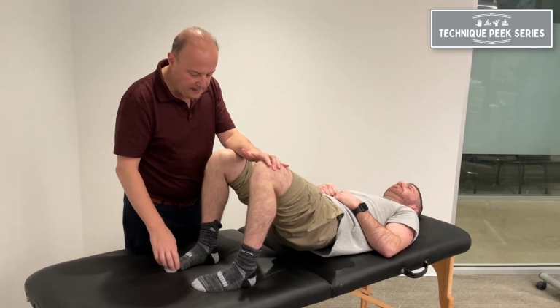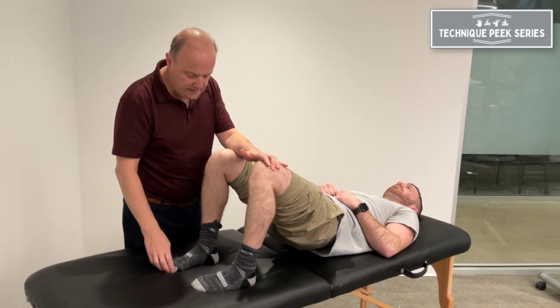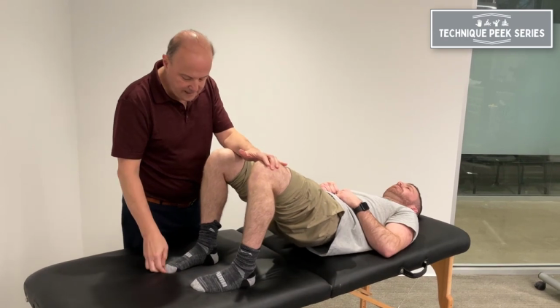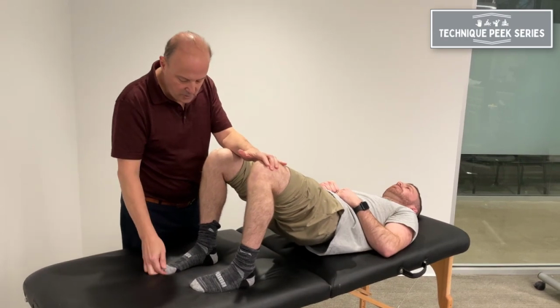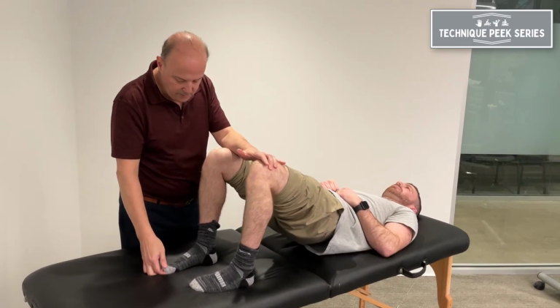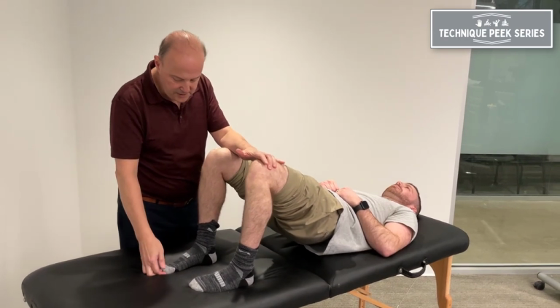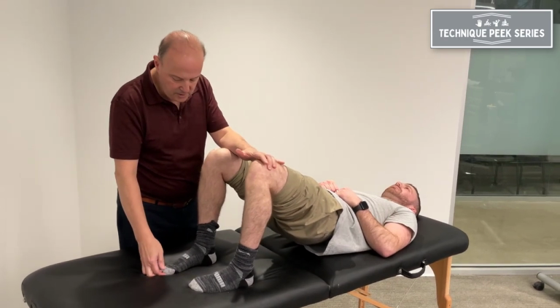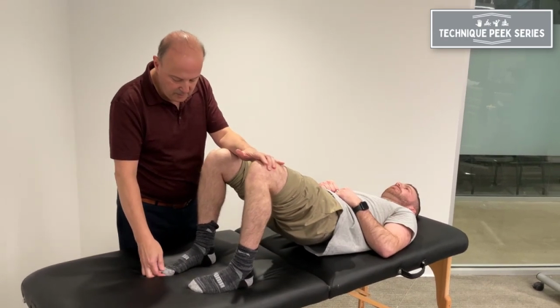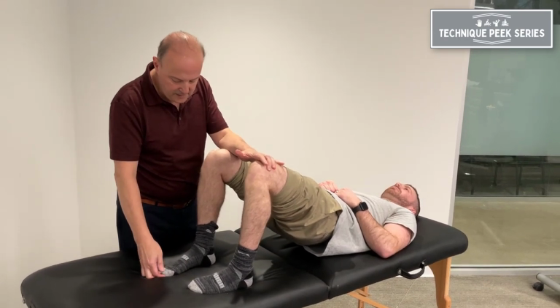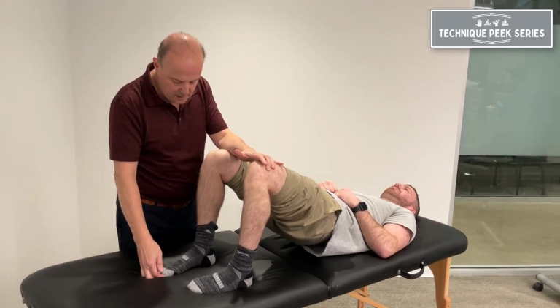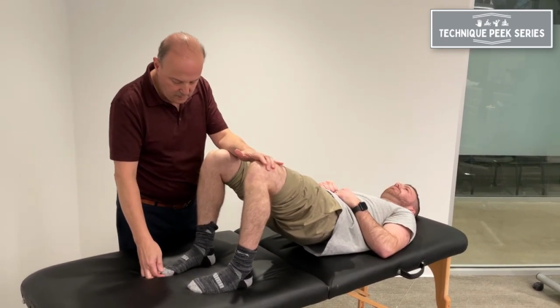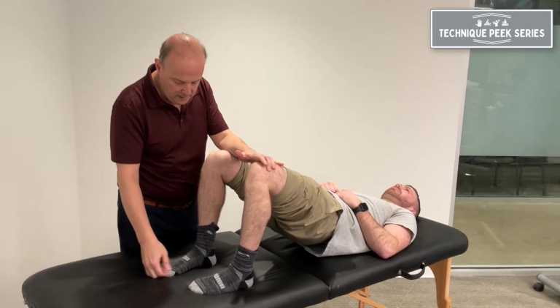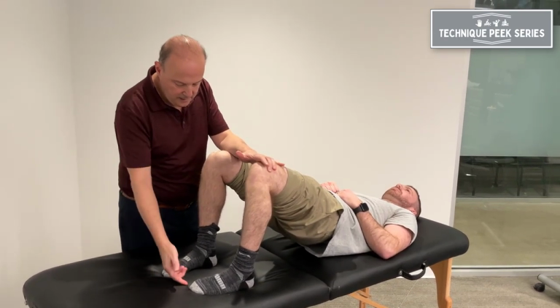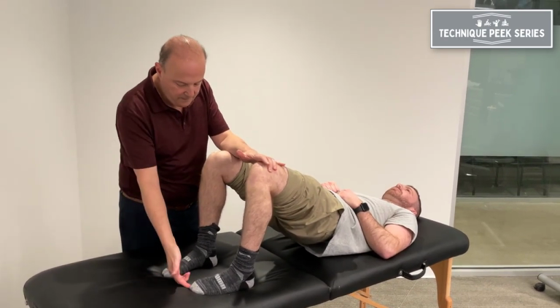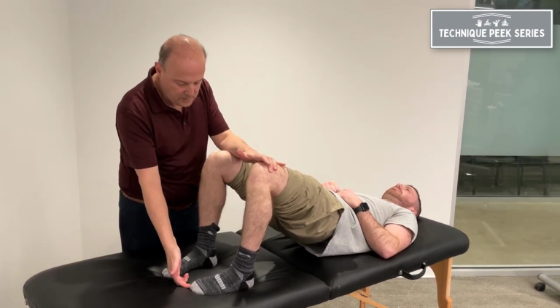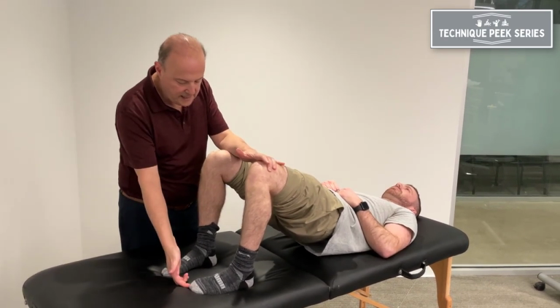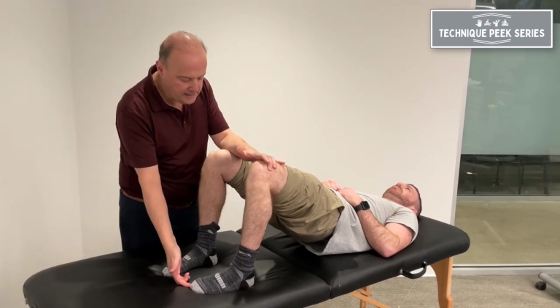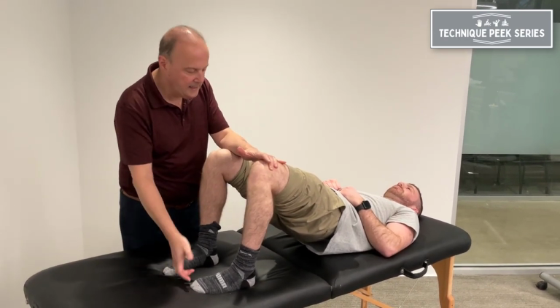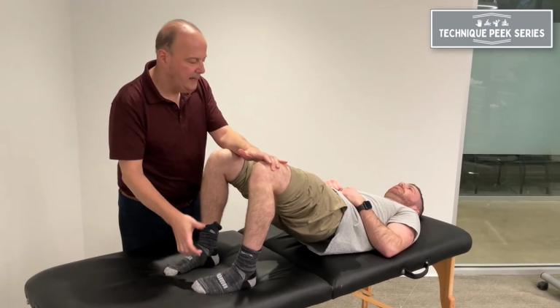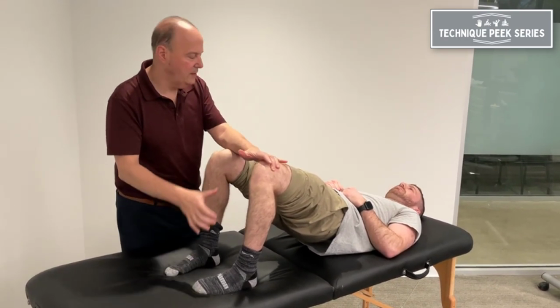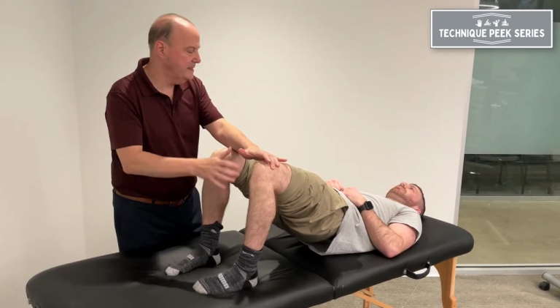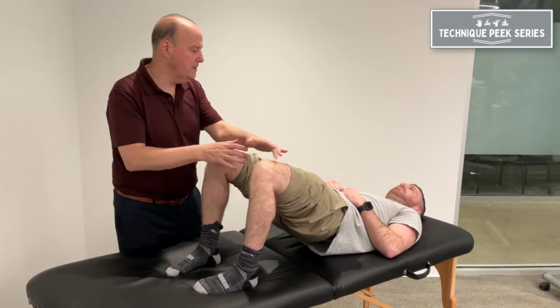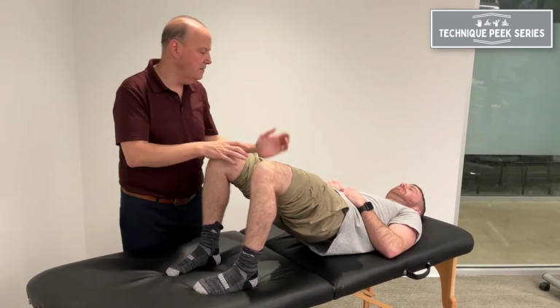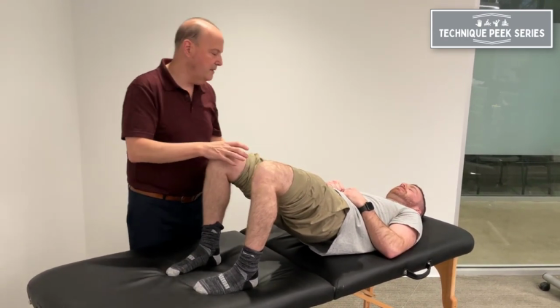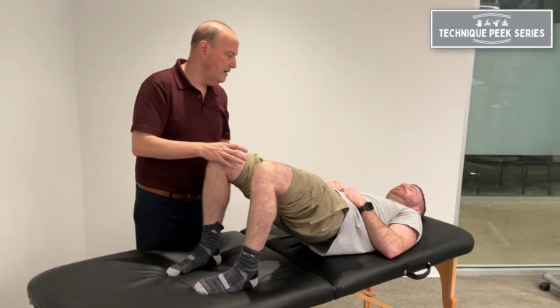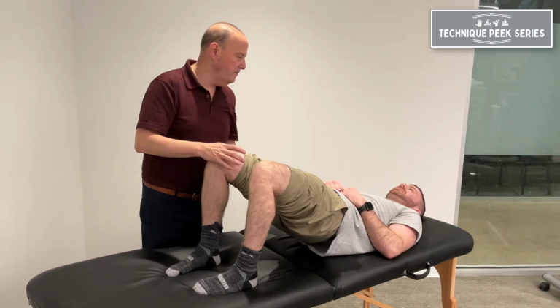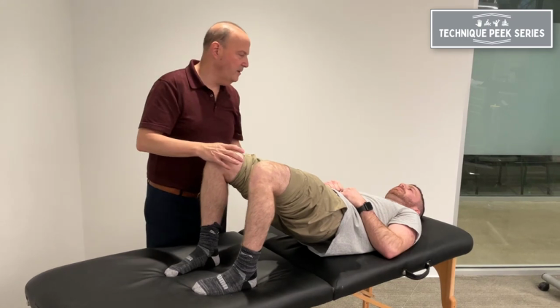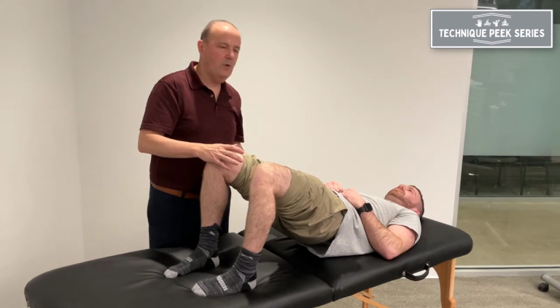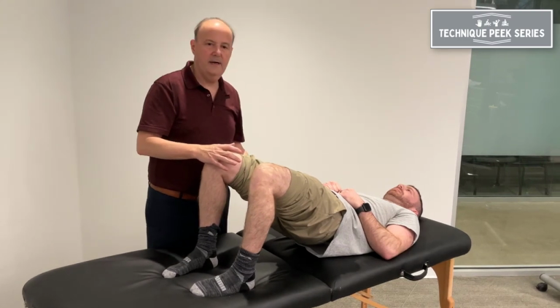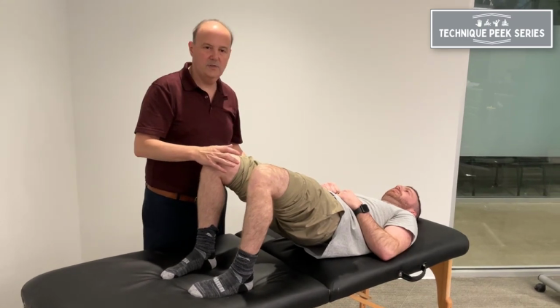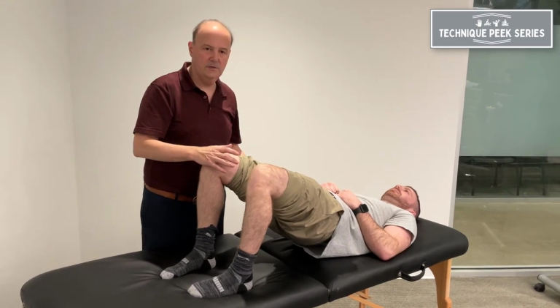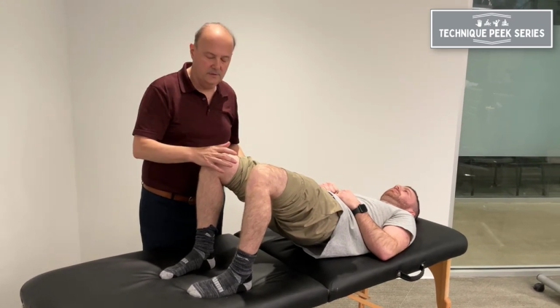This time, also push down your great toe on both sides, and you'll see as you do that, you'll feel more in his glute.